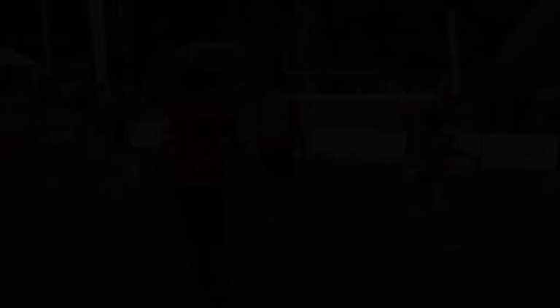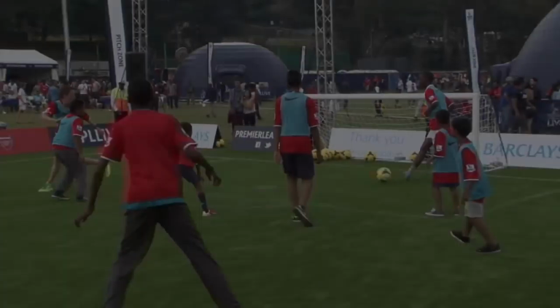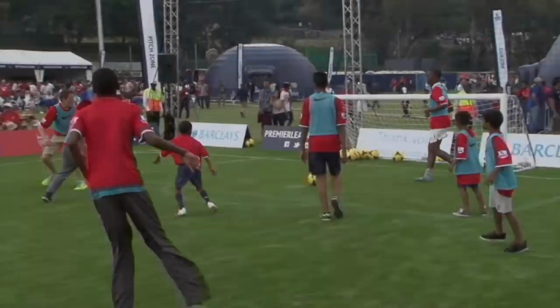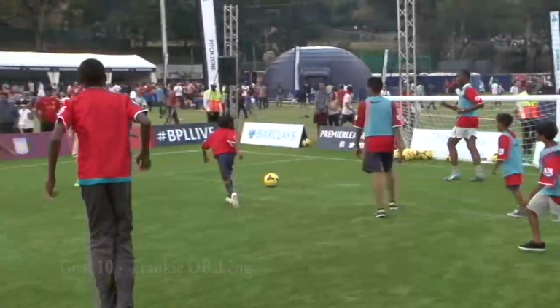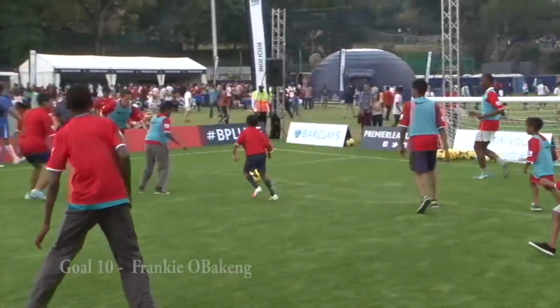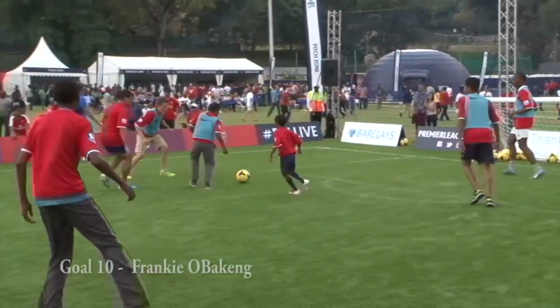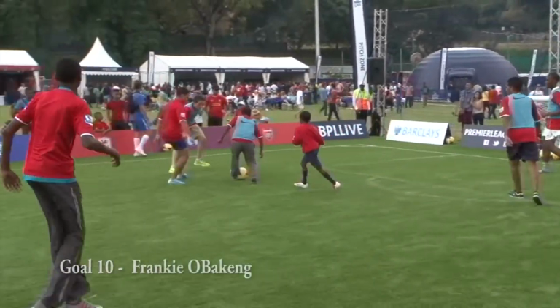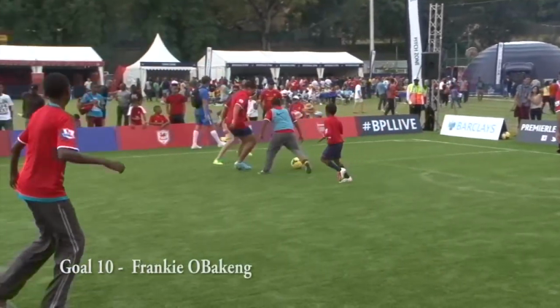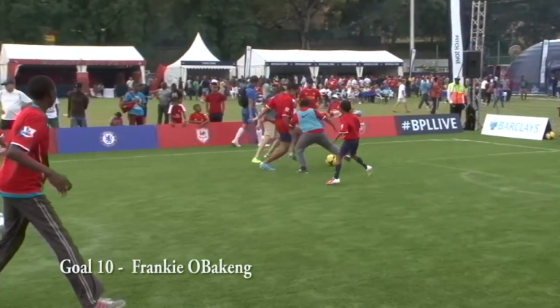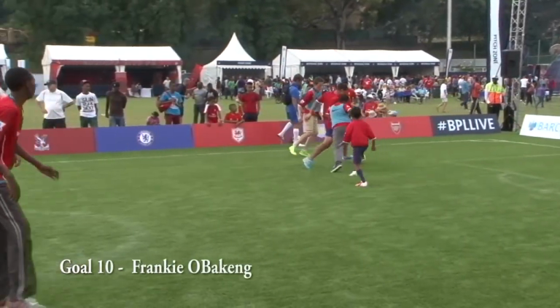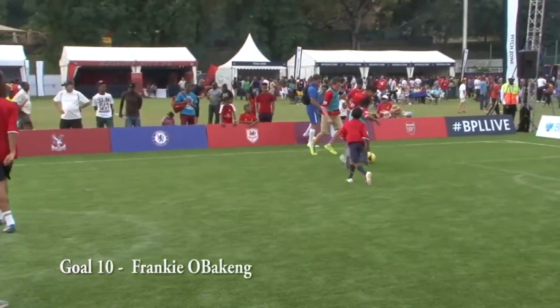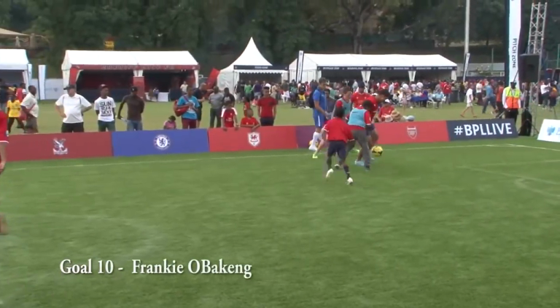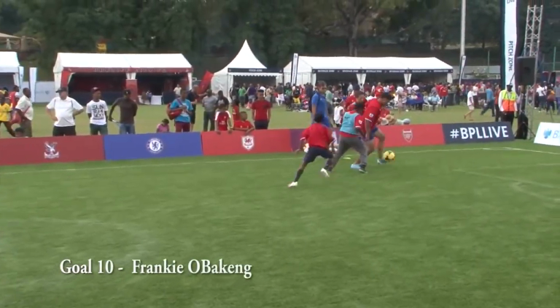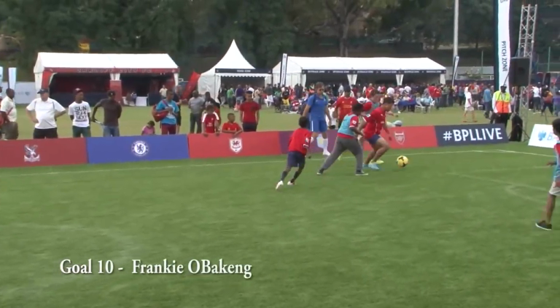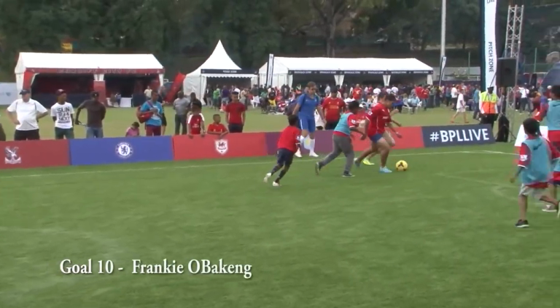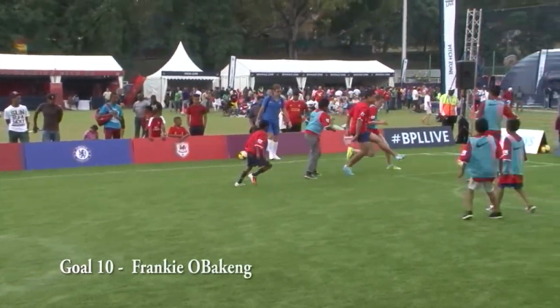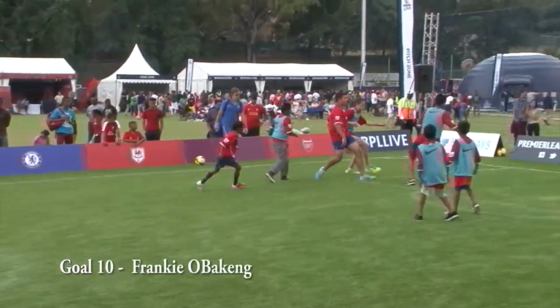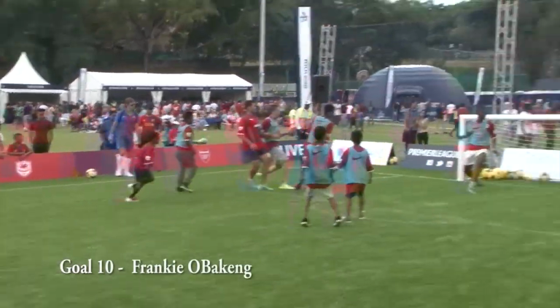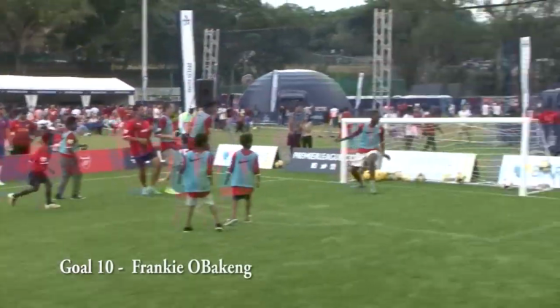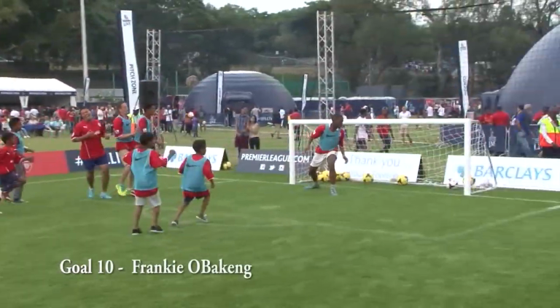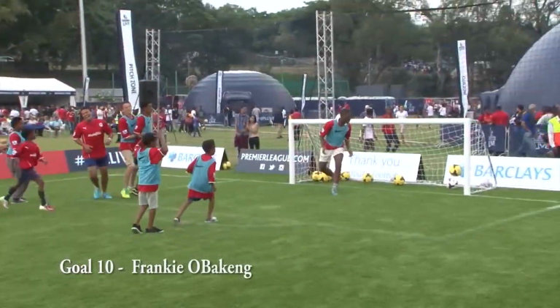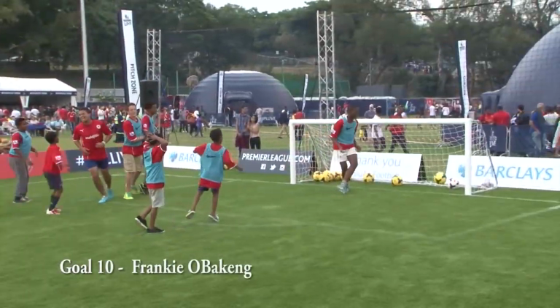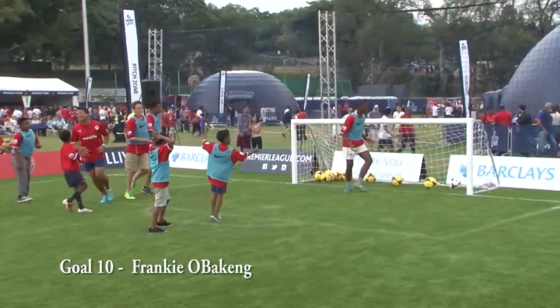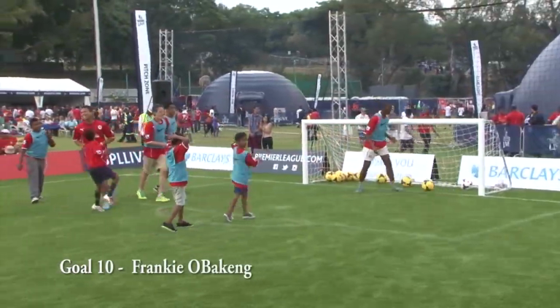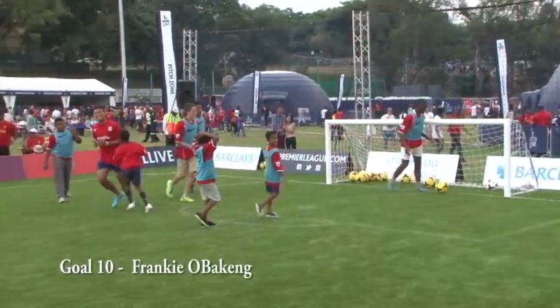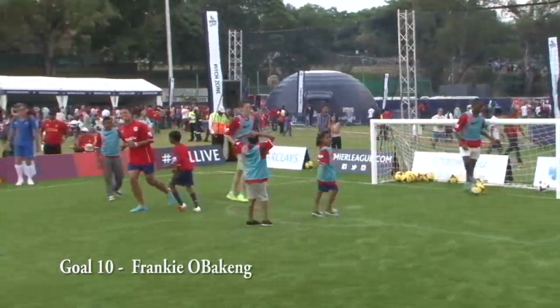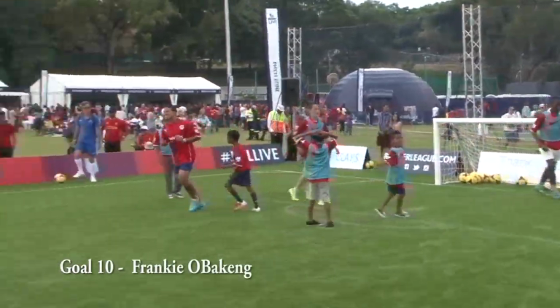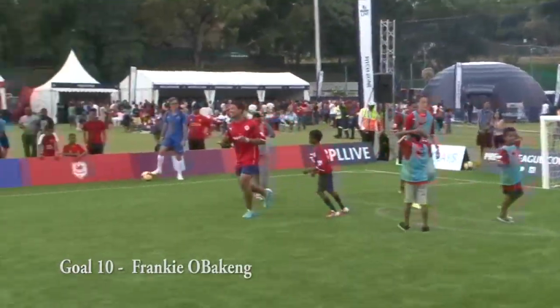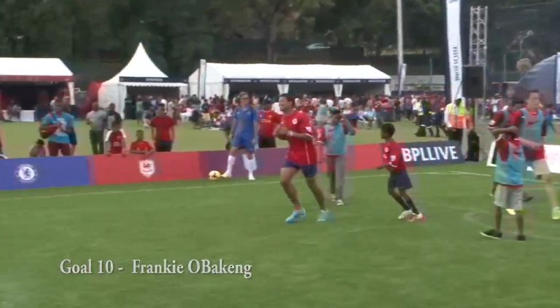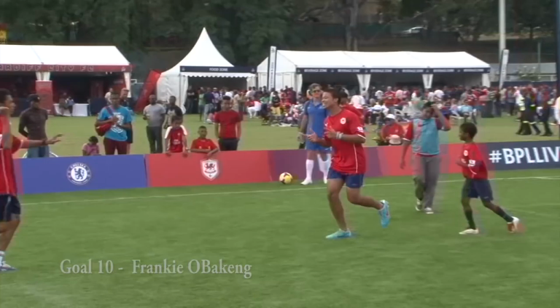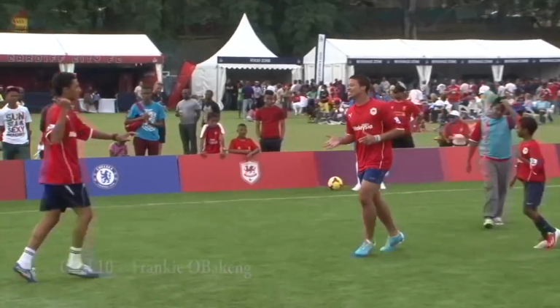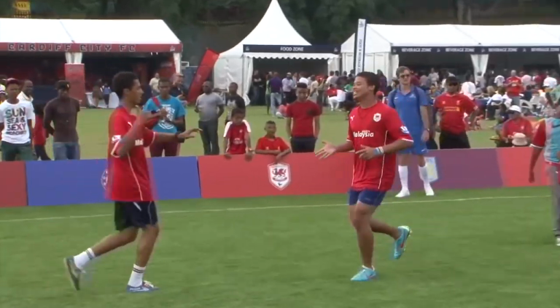Keeping it global and the final goal is from the BPL live event out in South Africa.